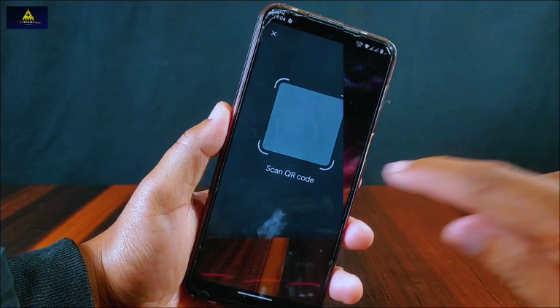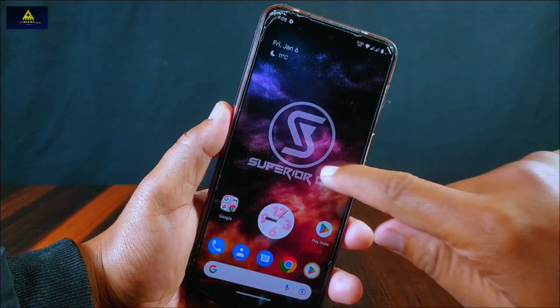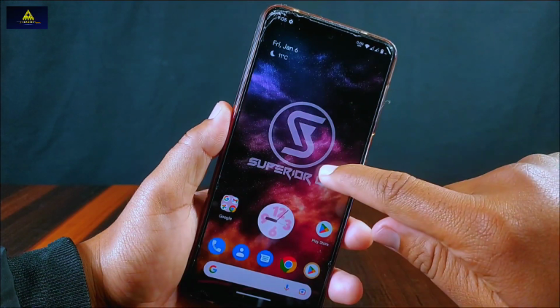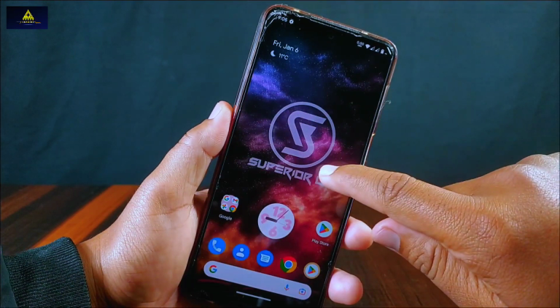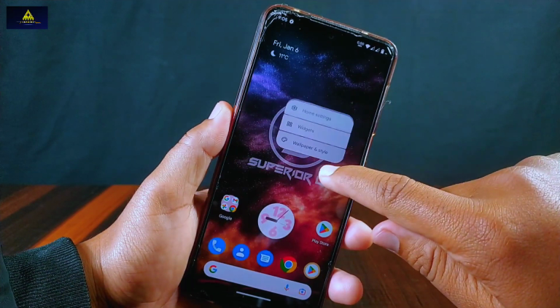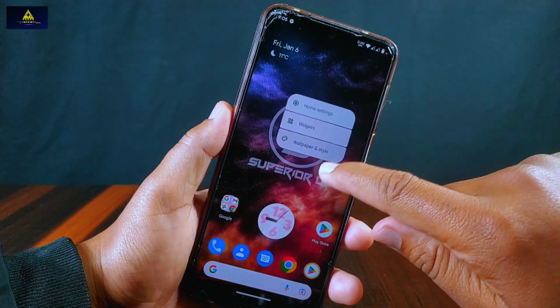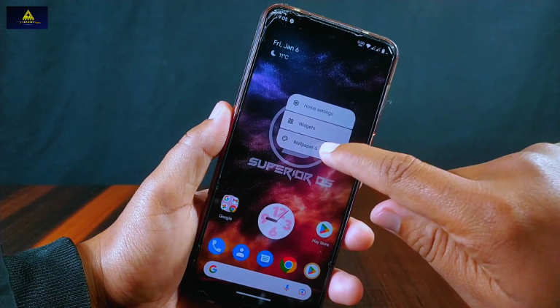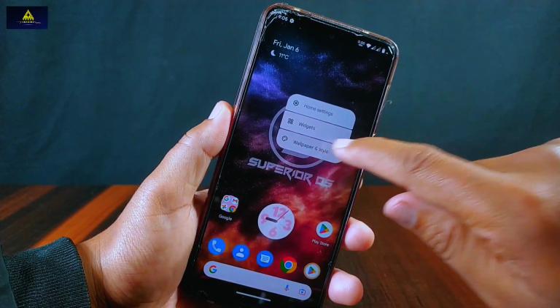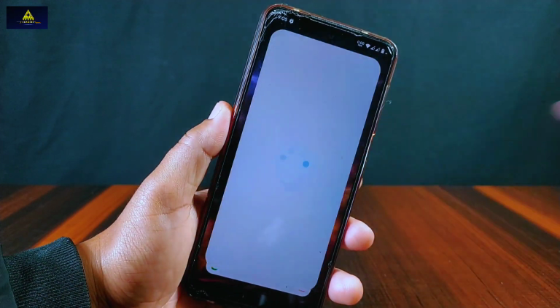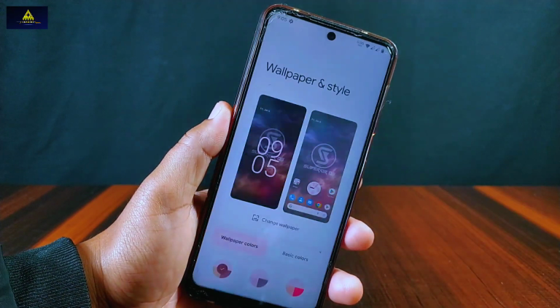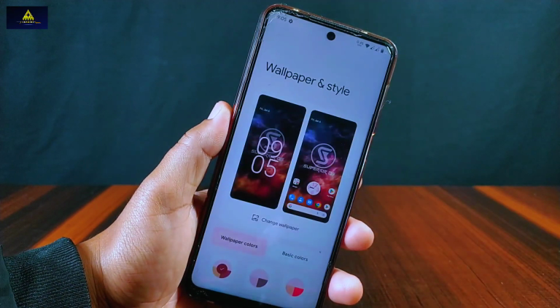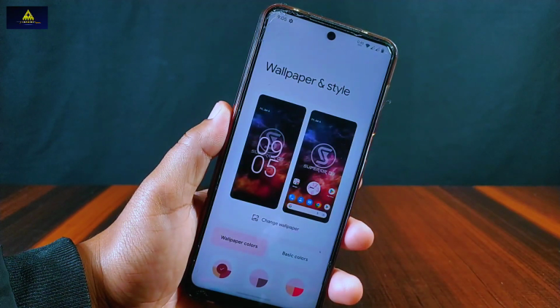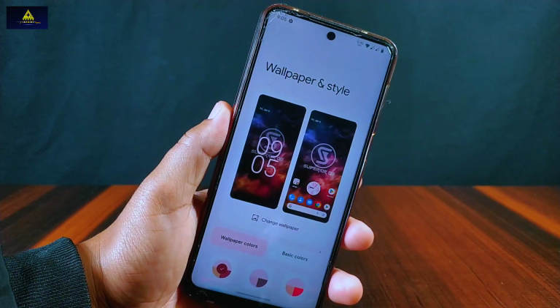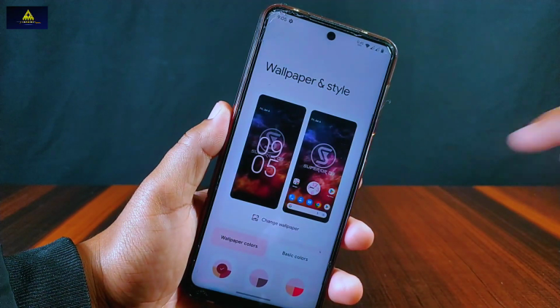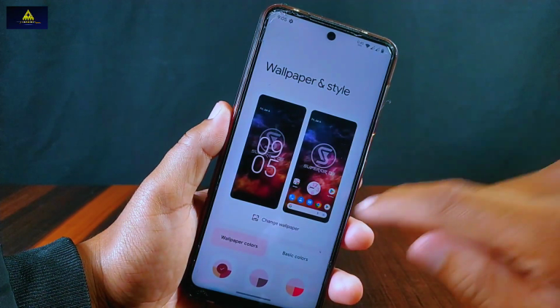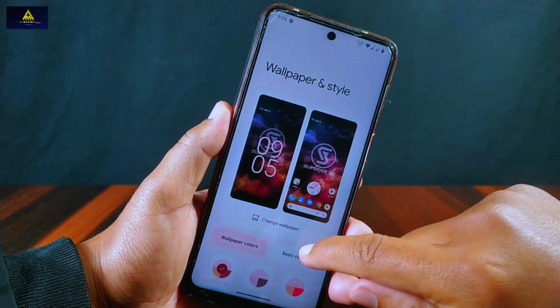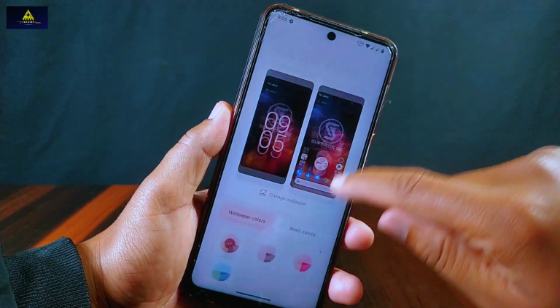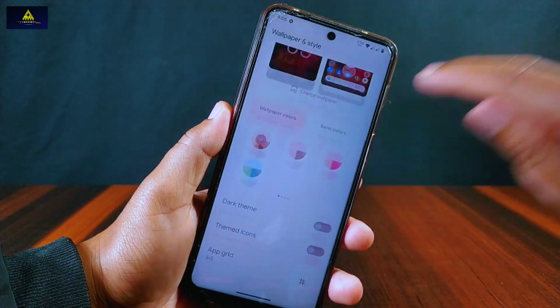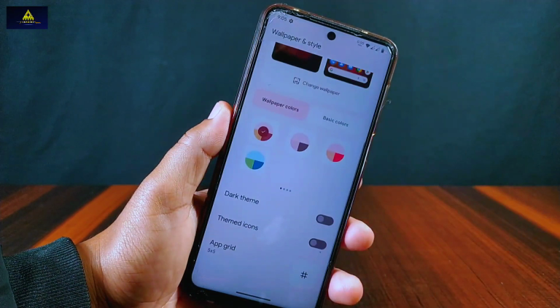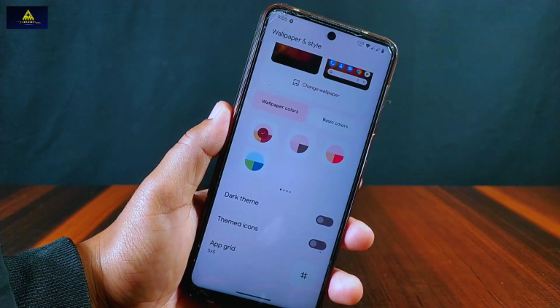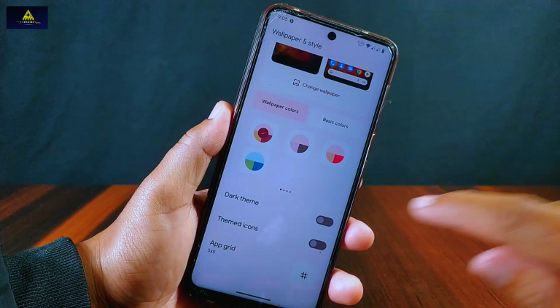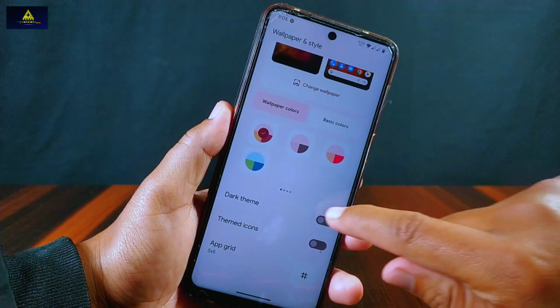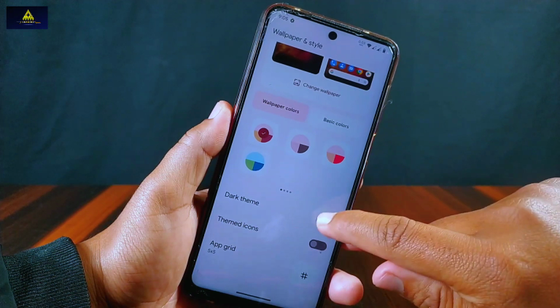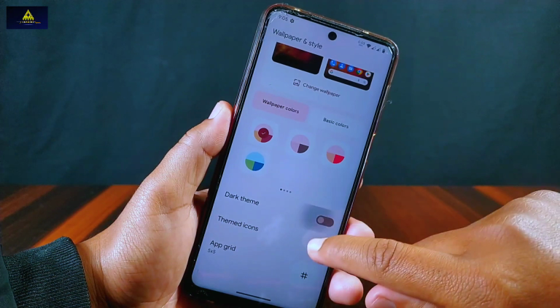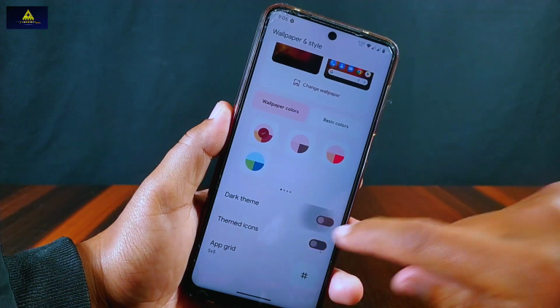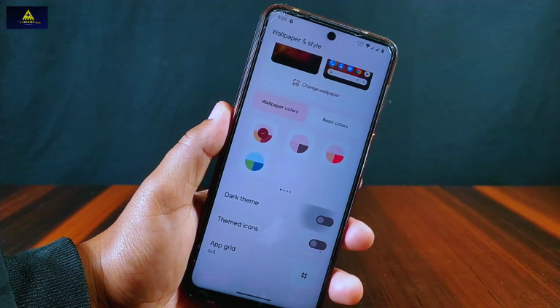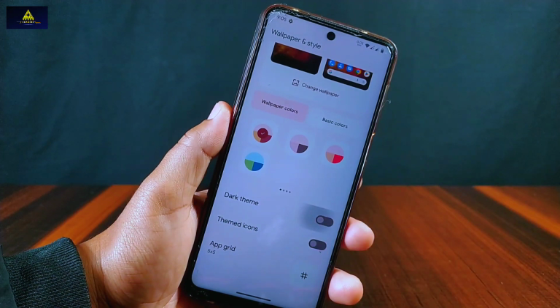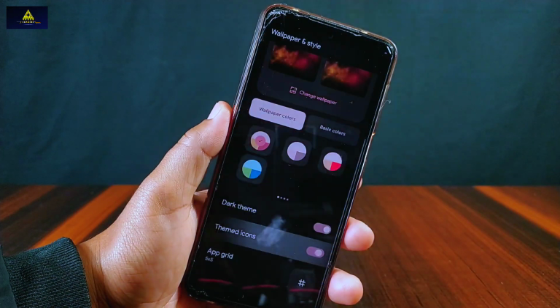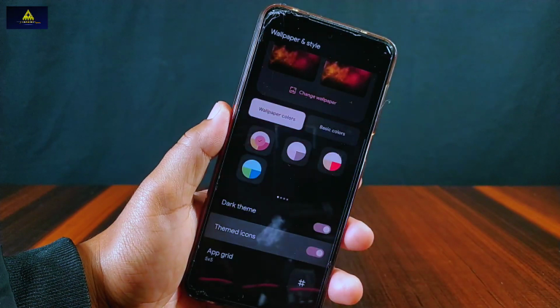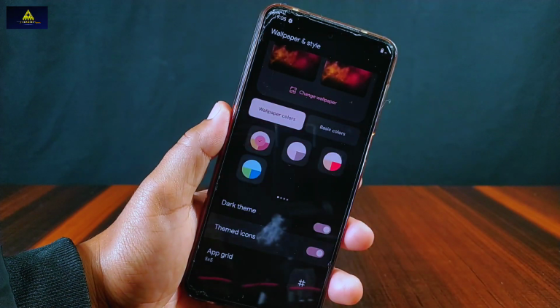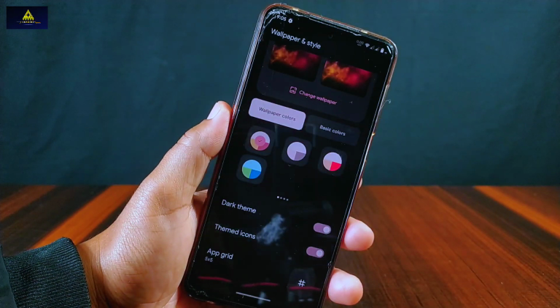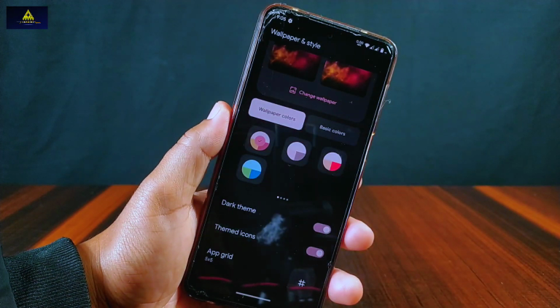Inside wallpaper and styles, there are options for wallpaper colors, basic colors, dark theme, themed icons, and app grid.